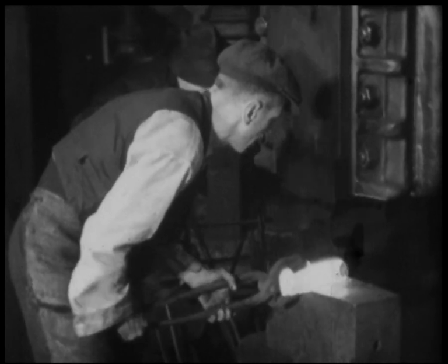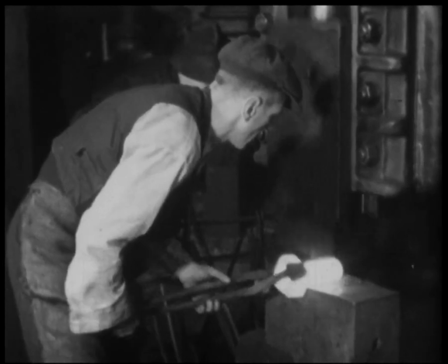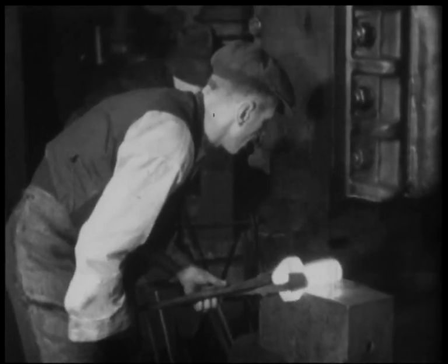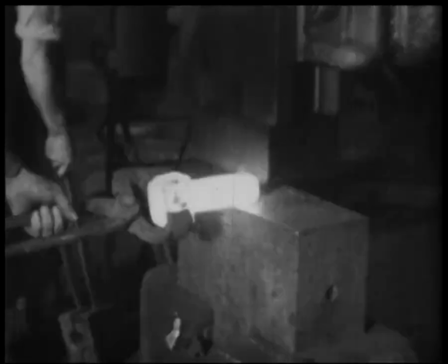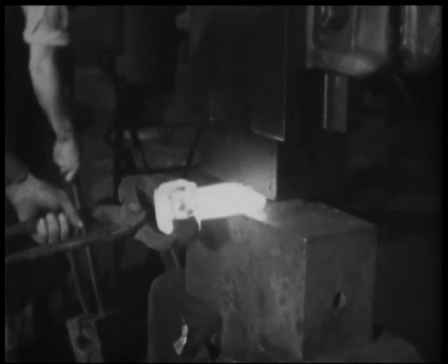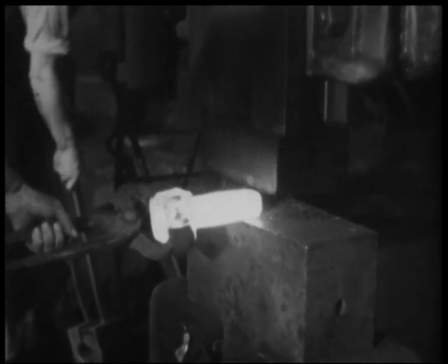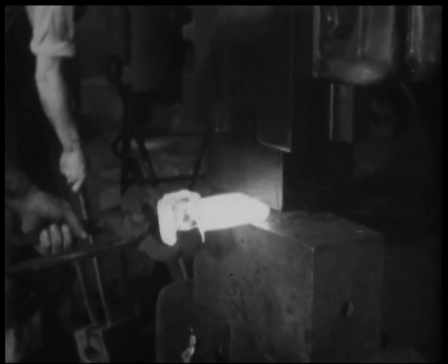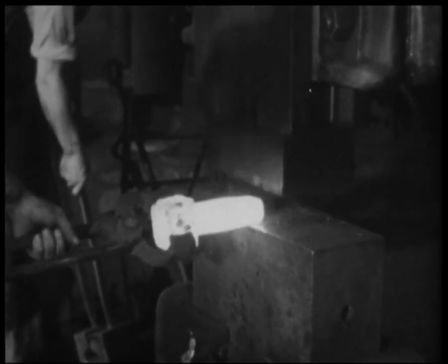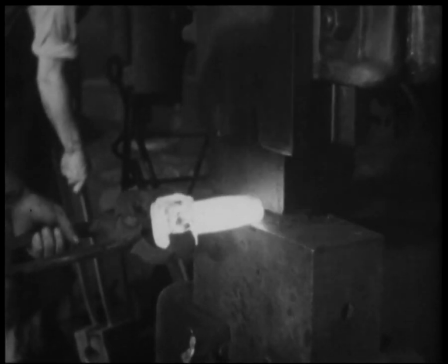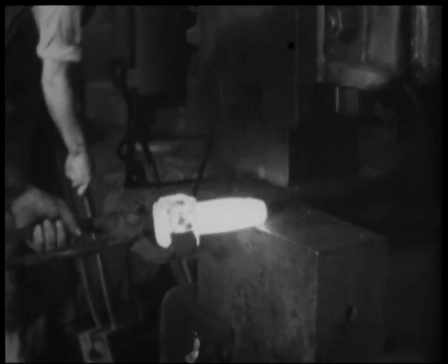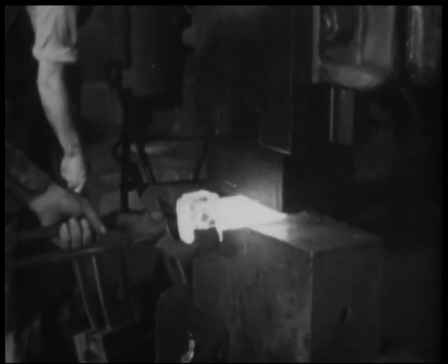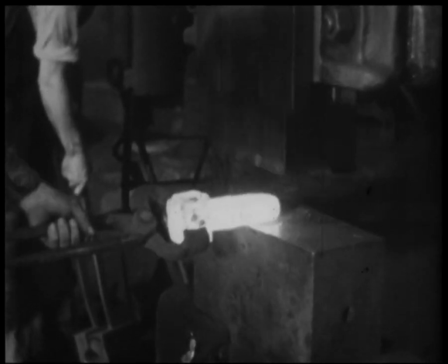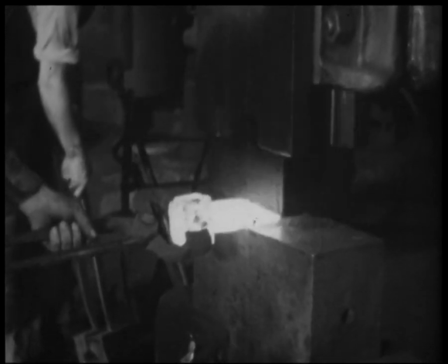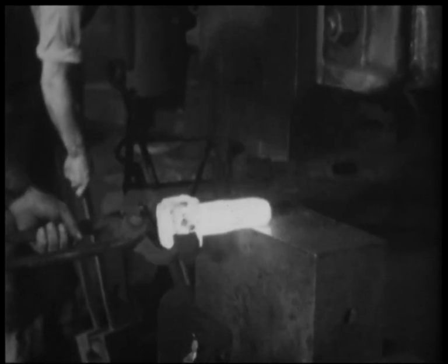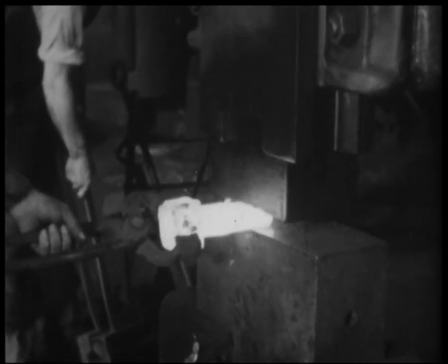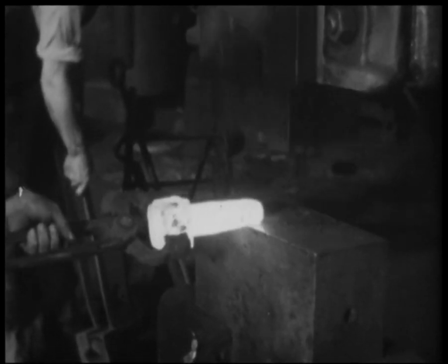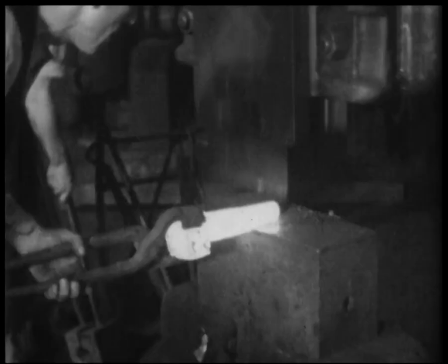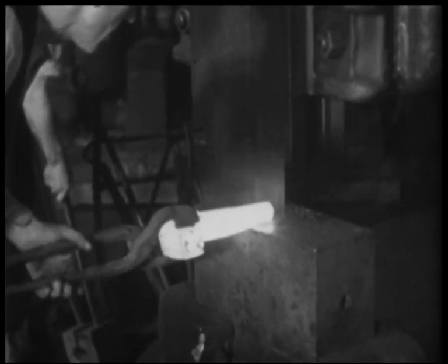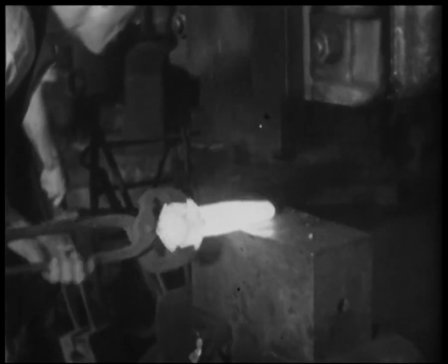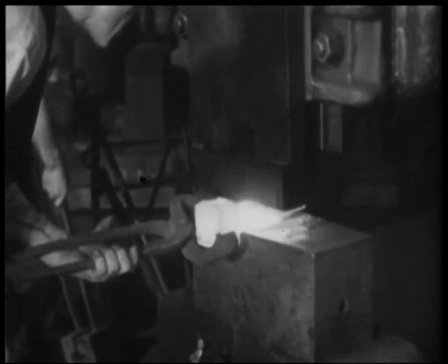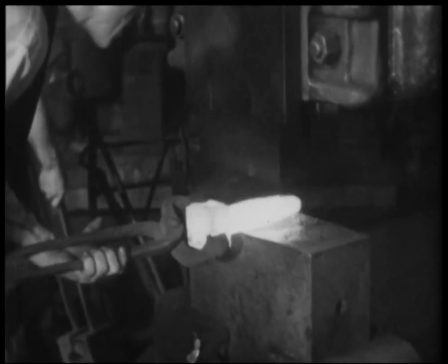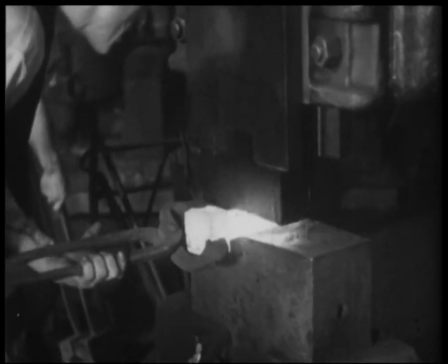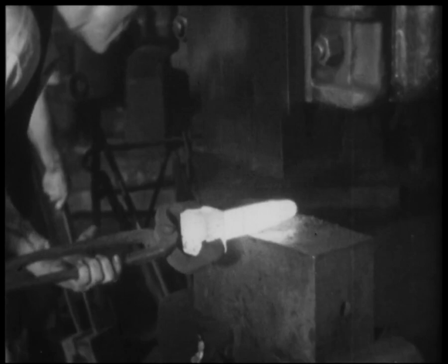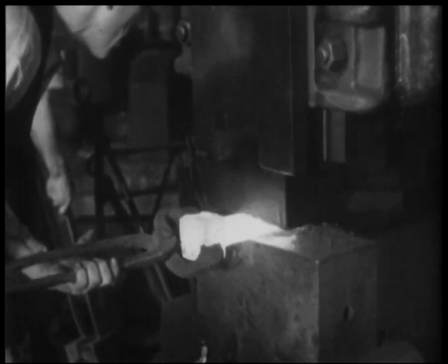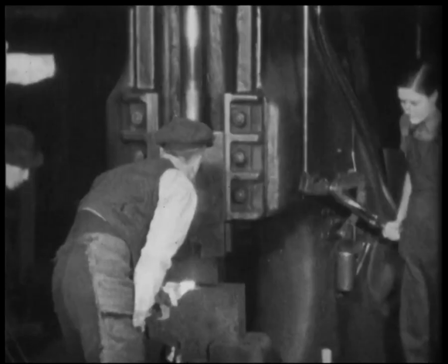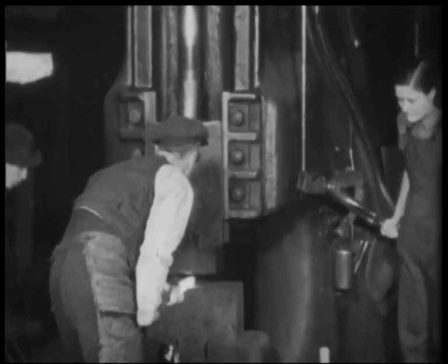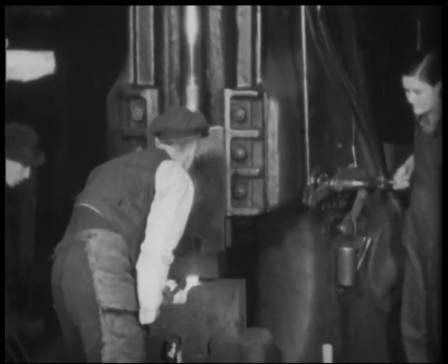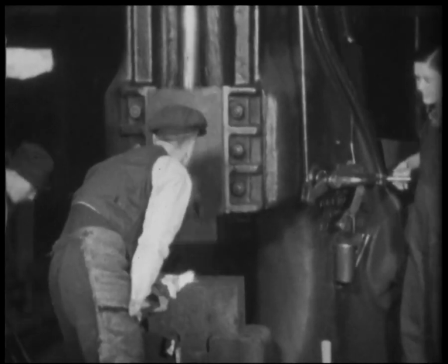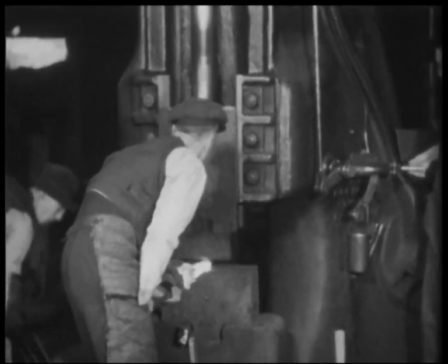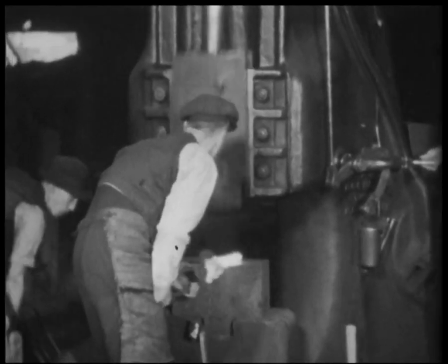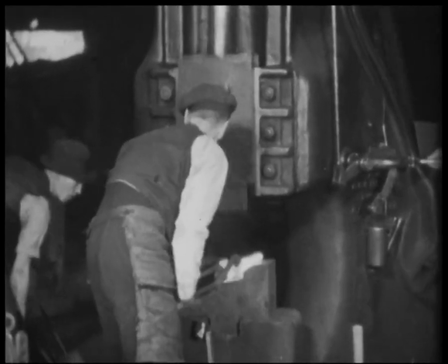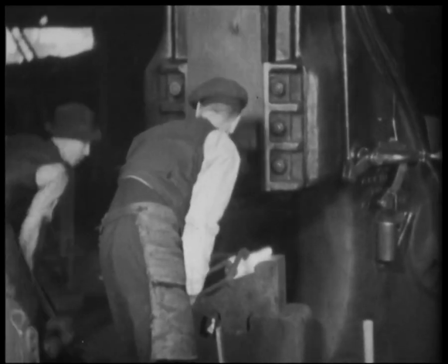Afterwards, the forgings are reheated and again placed in the drop hammer dies for a final blow which trues up the shape.